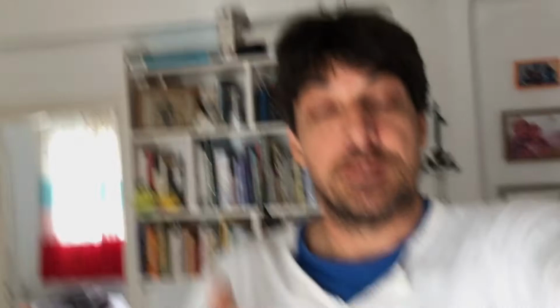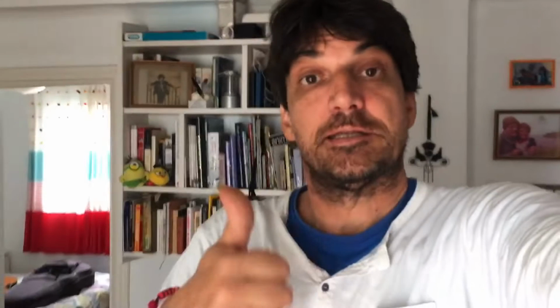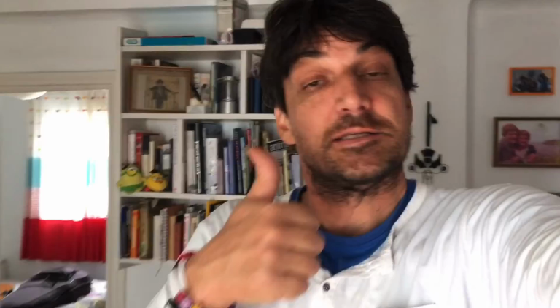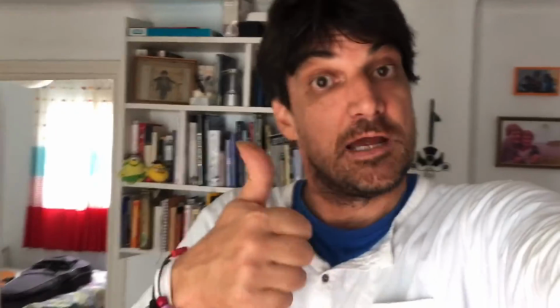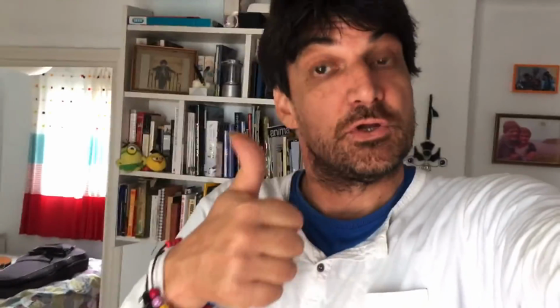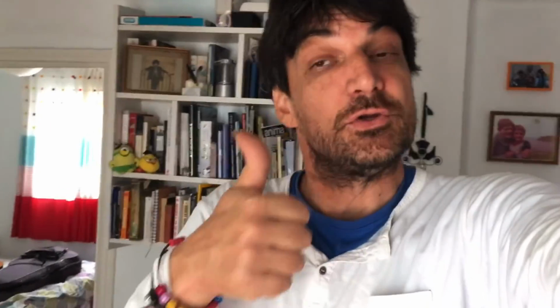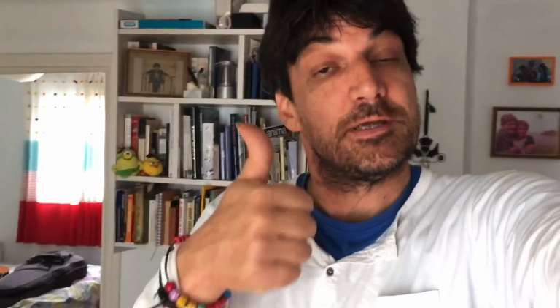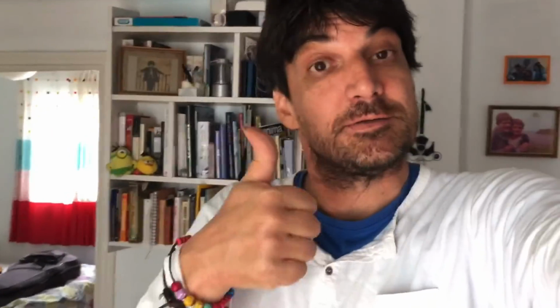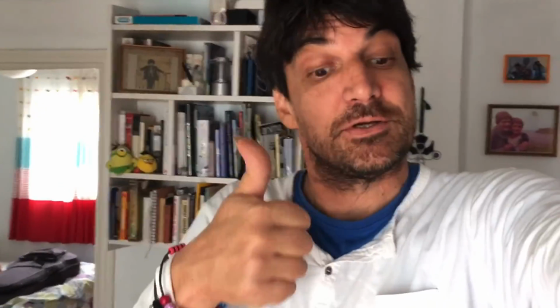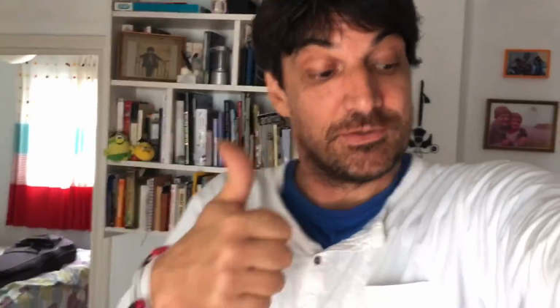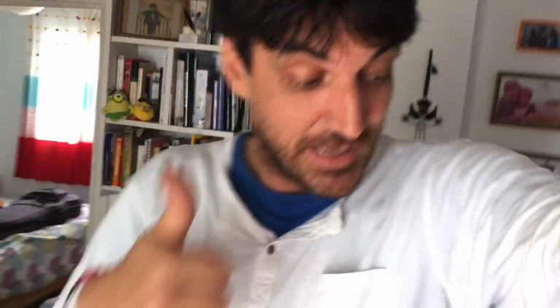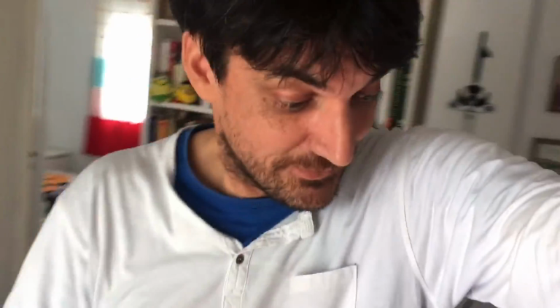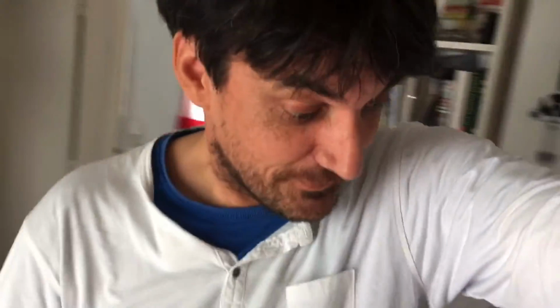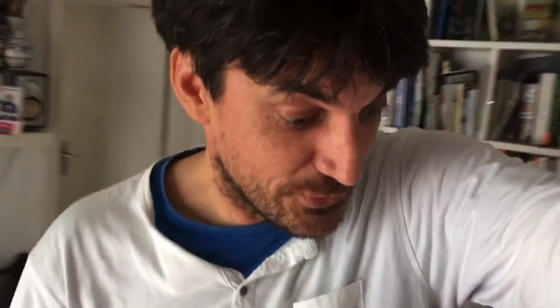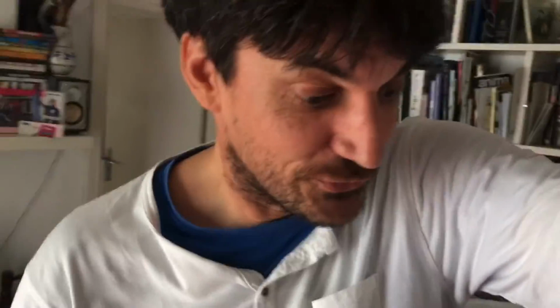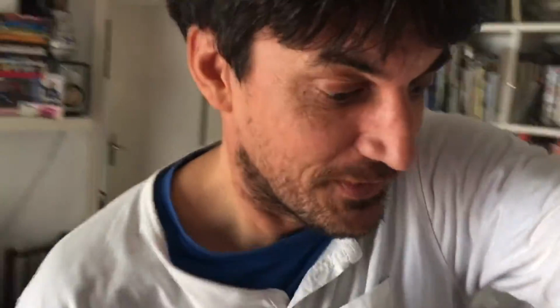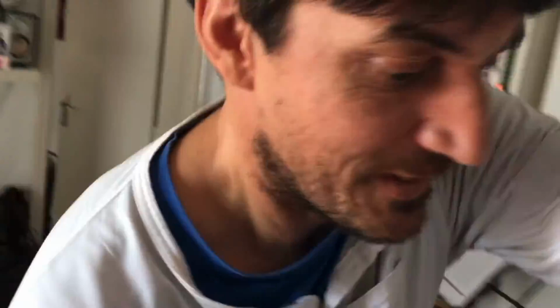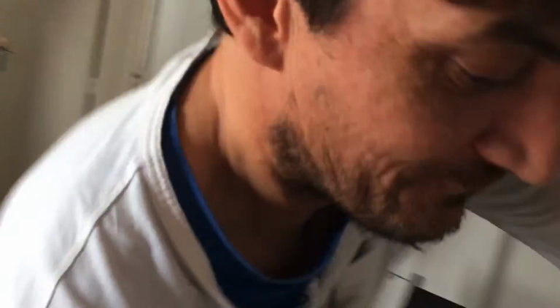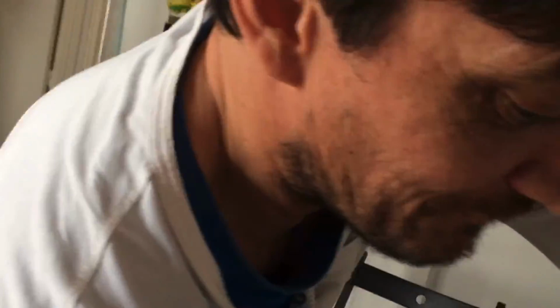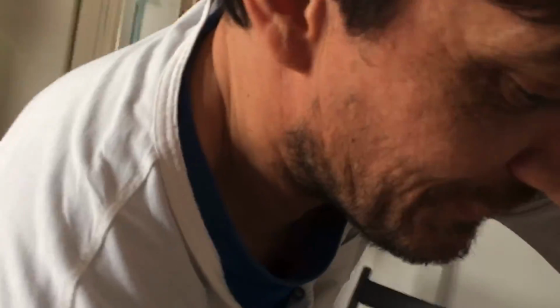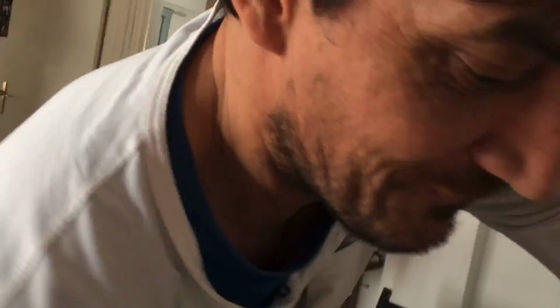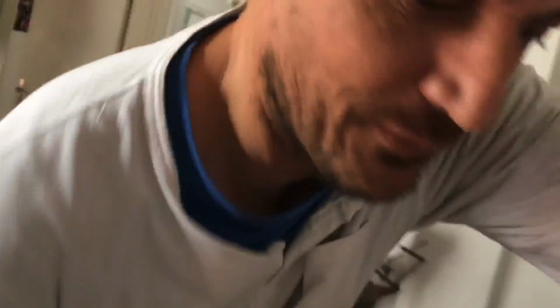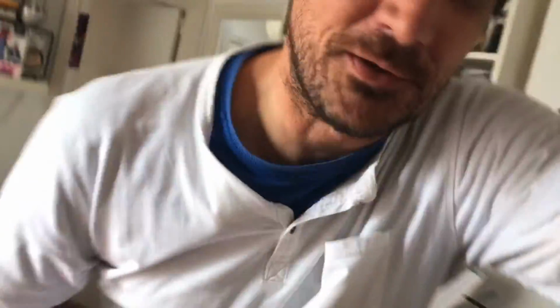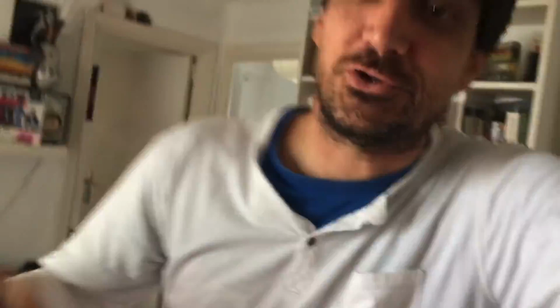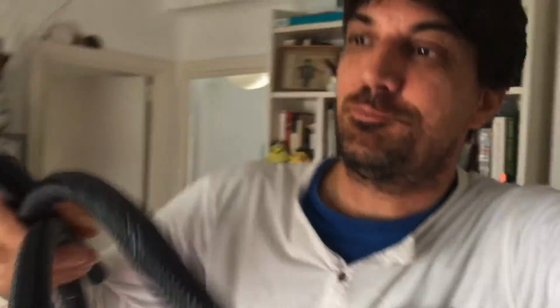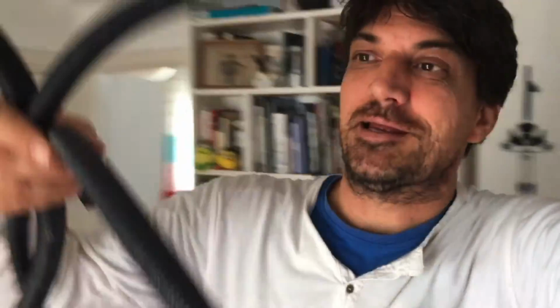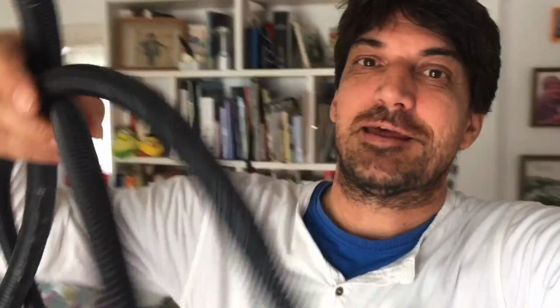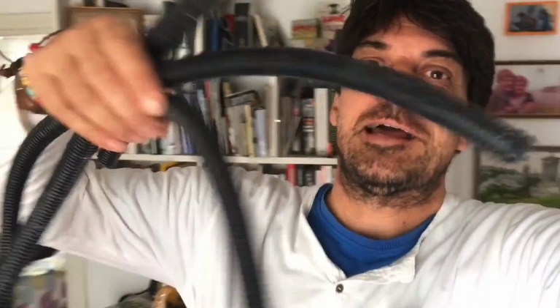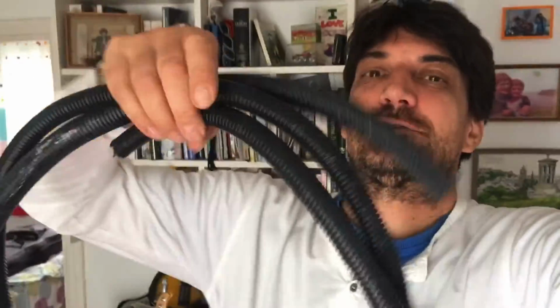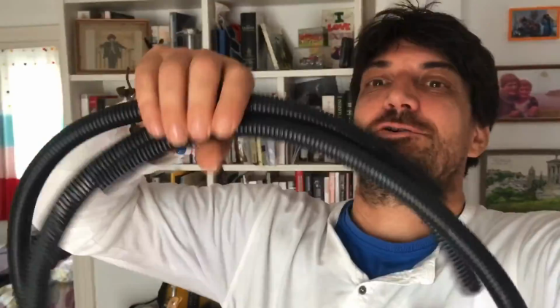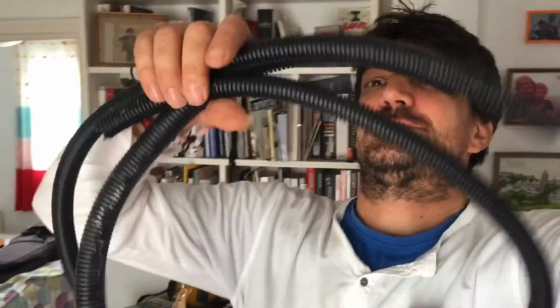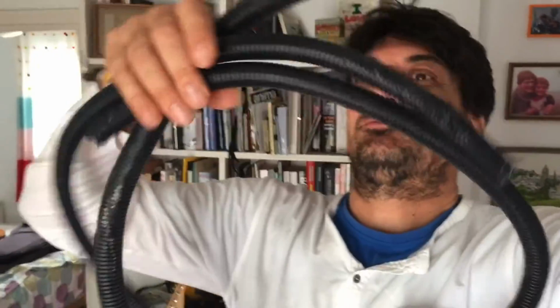It did sound good — it's a great sound from the electrical tubing.